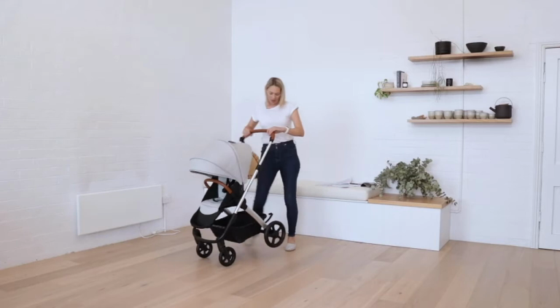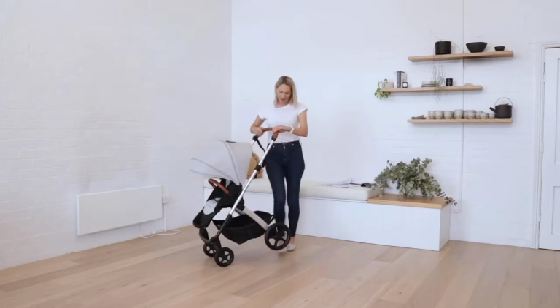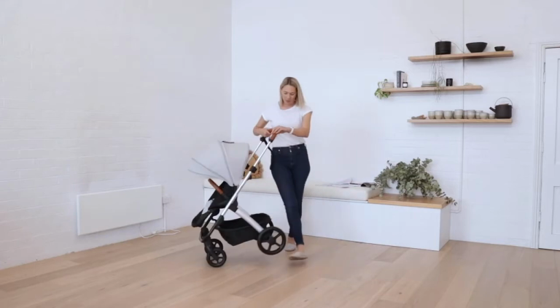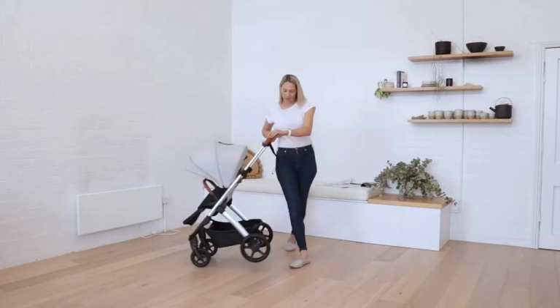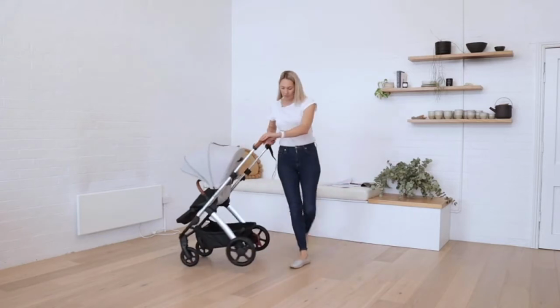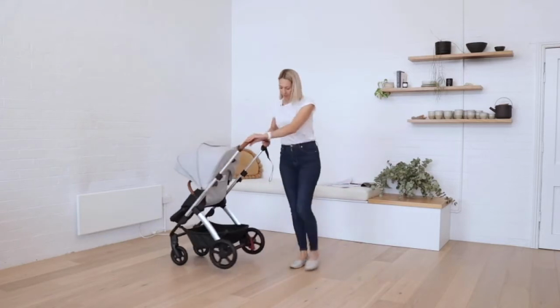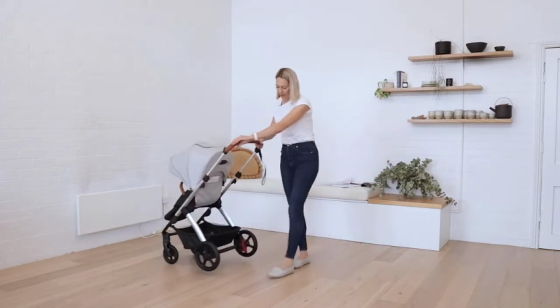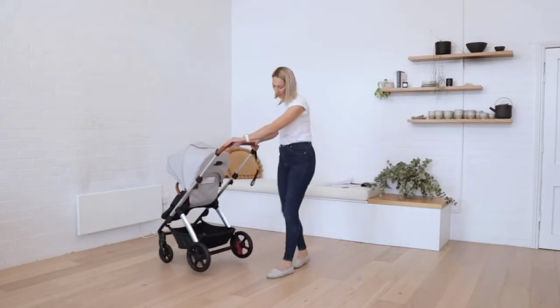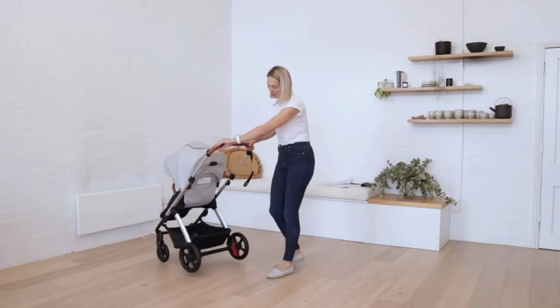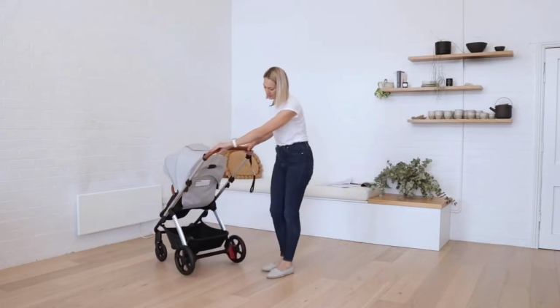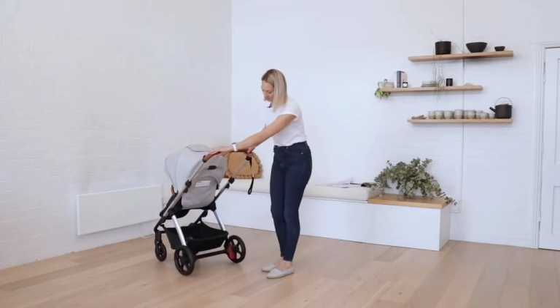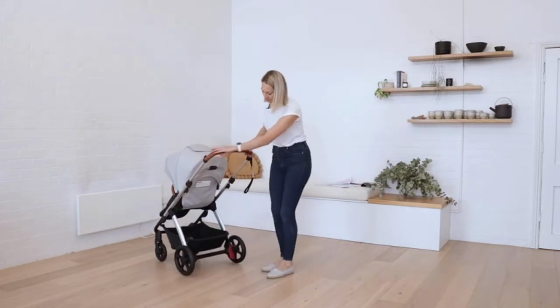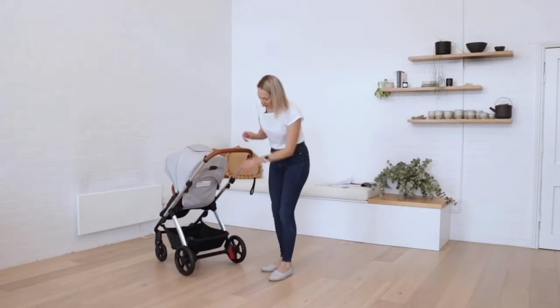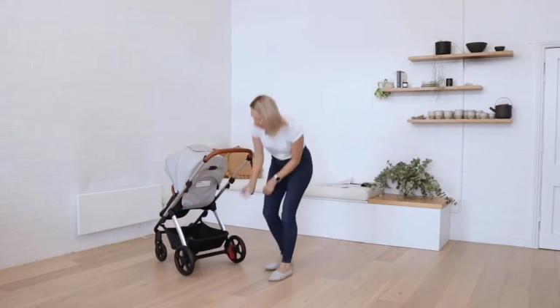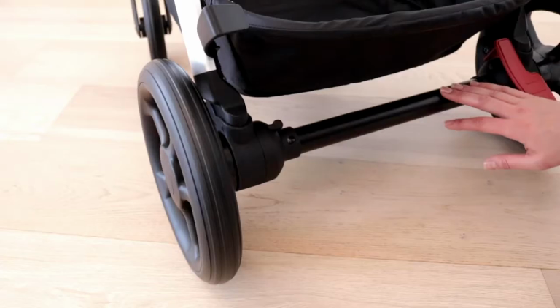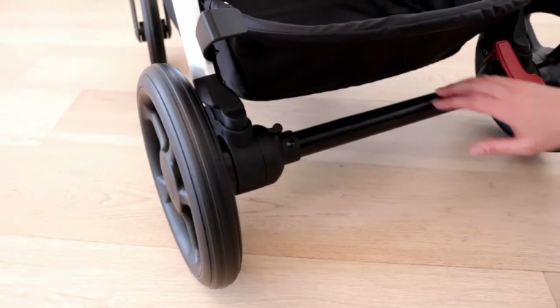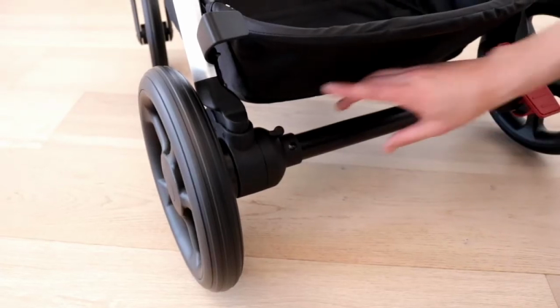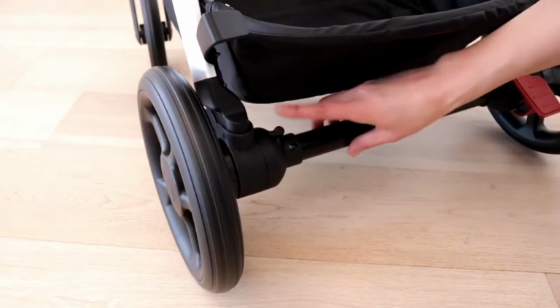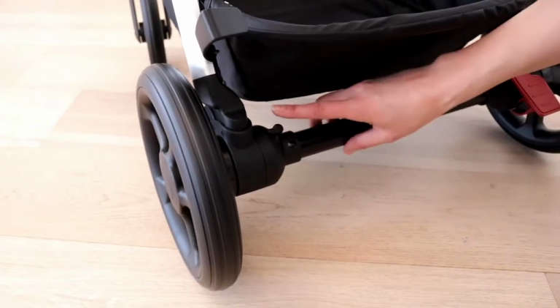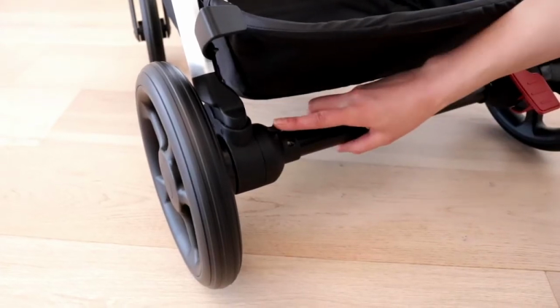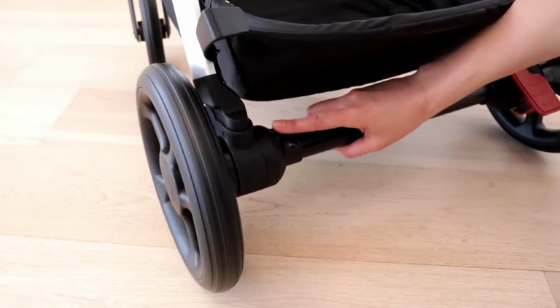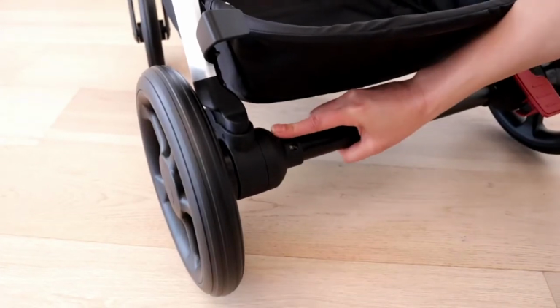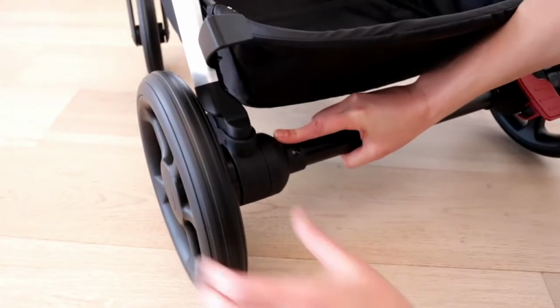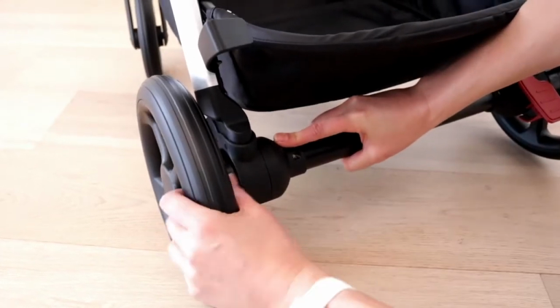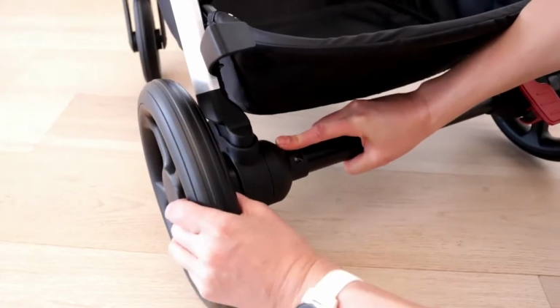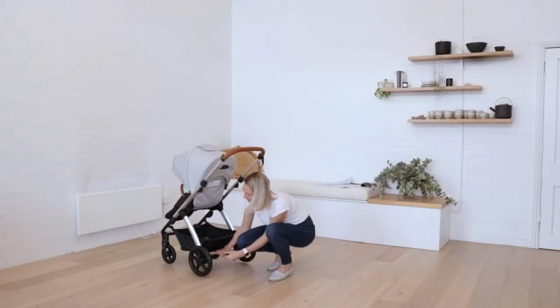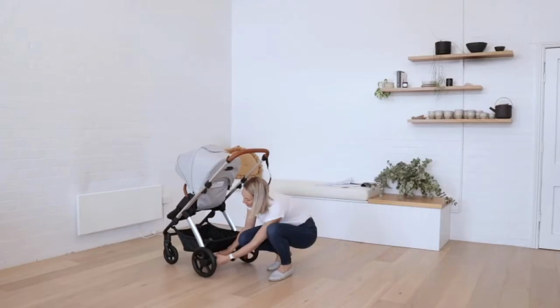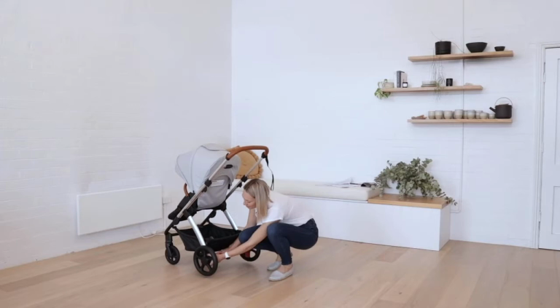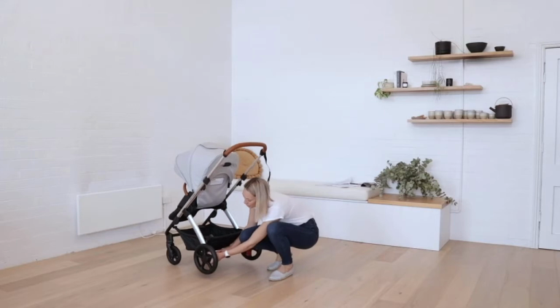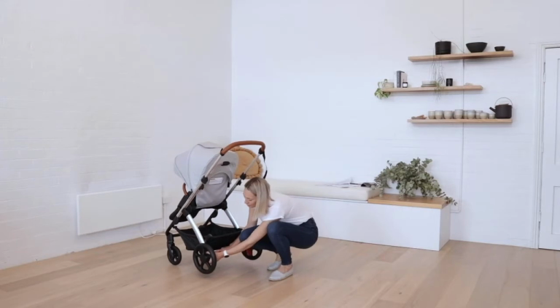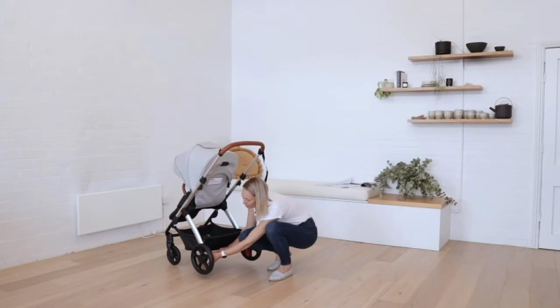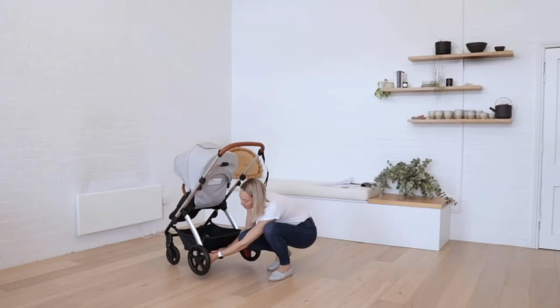If you want to remove the back wheels, press this button here and pull the wheel off.